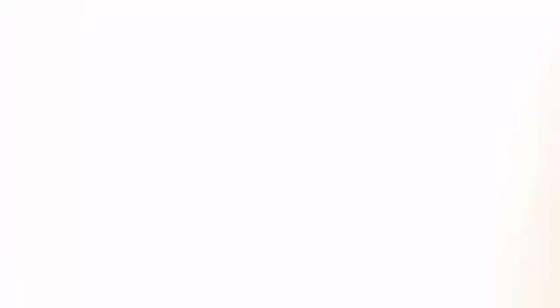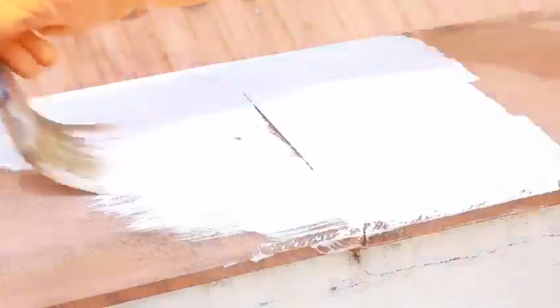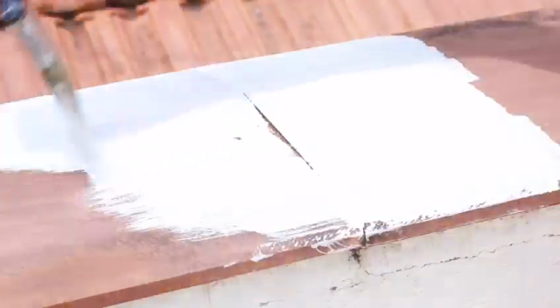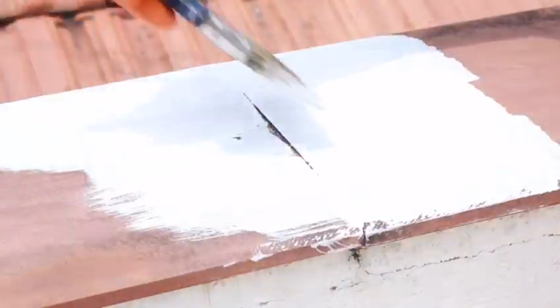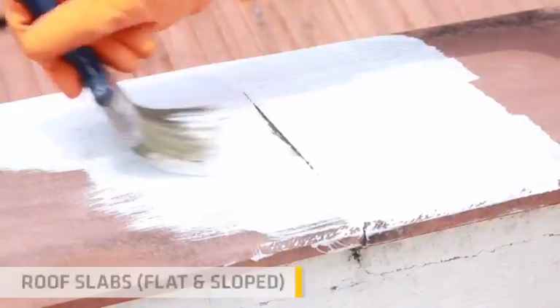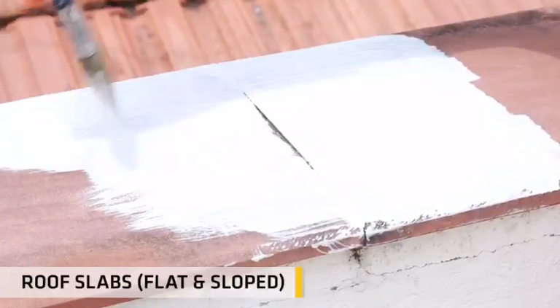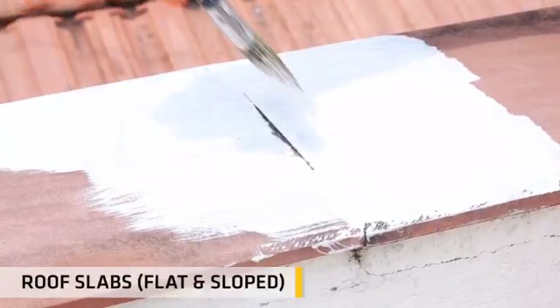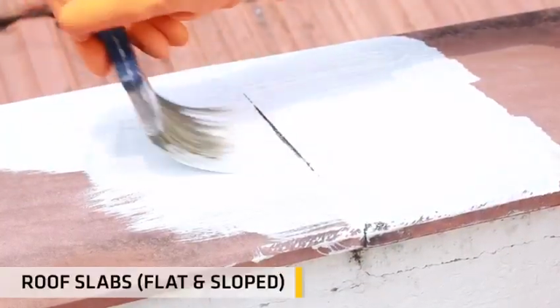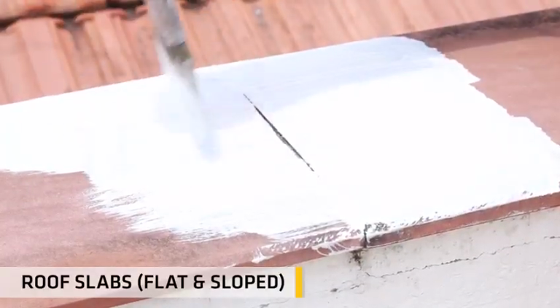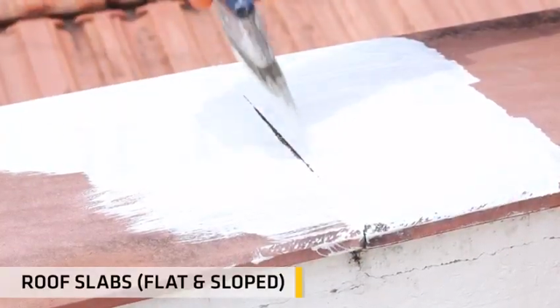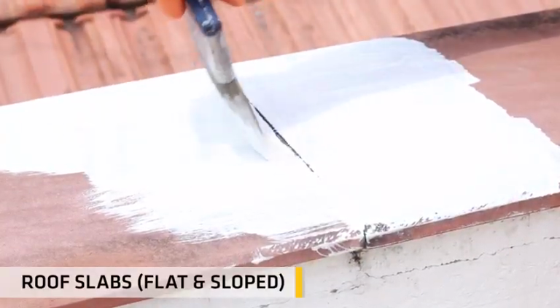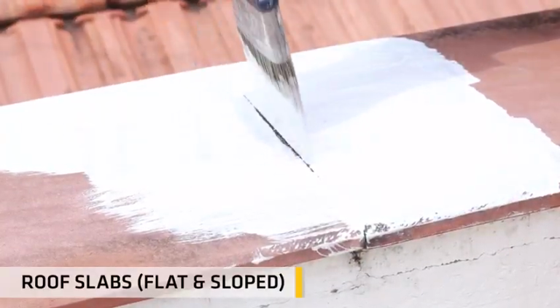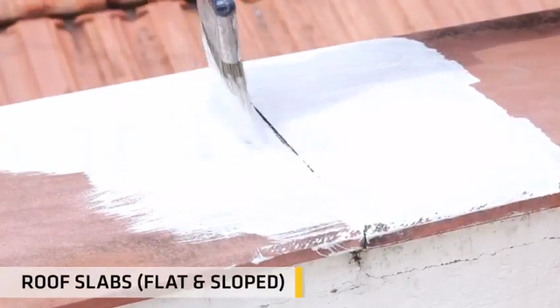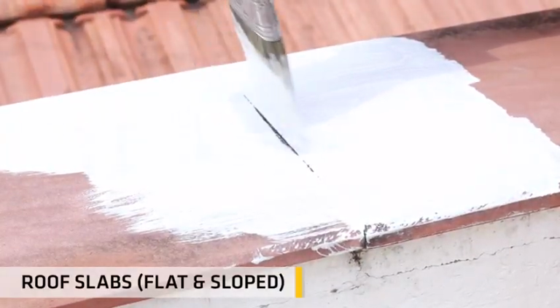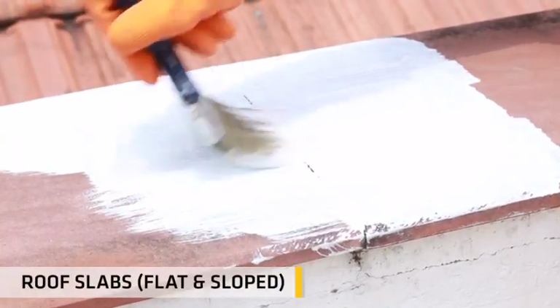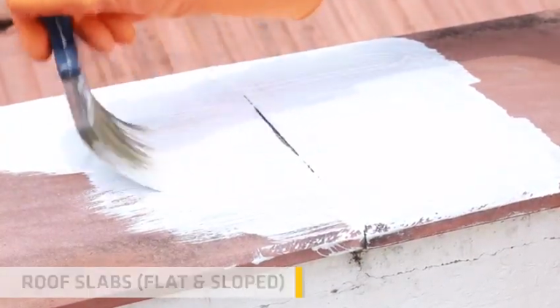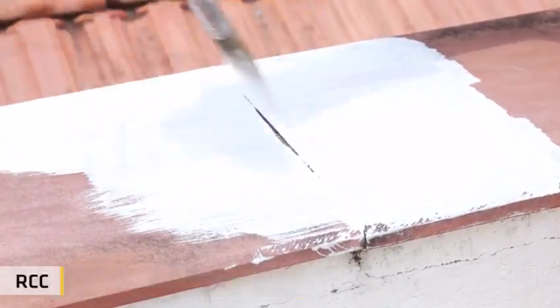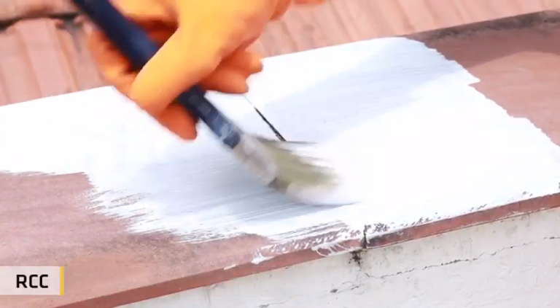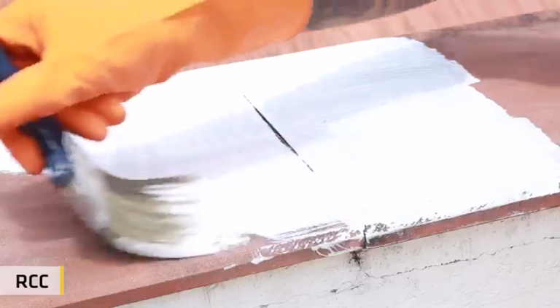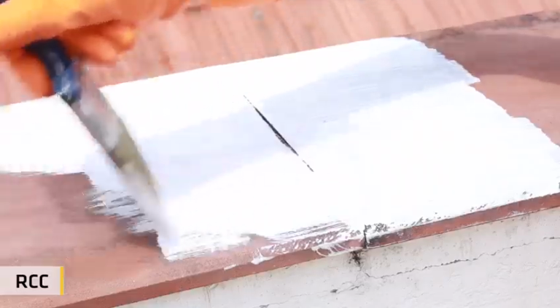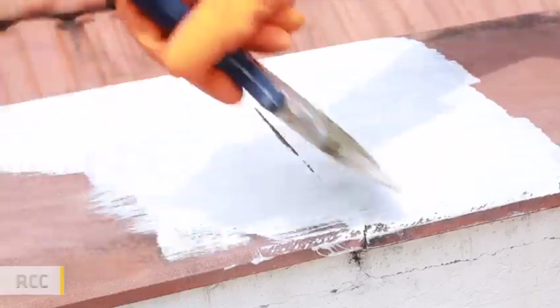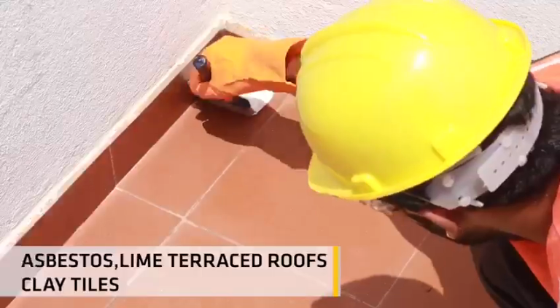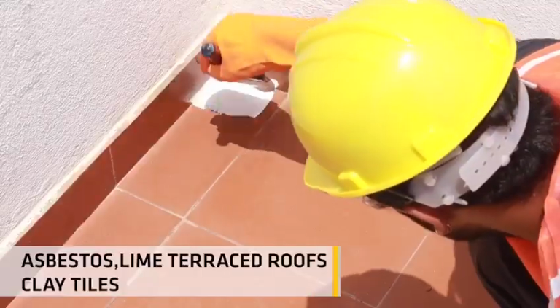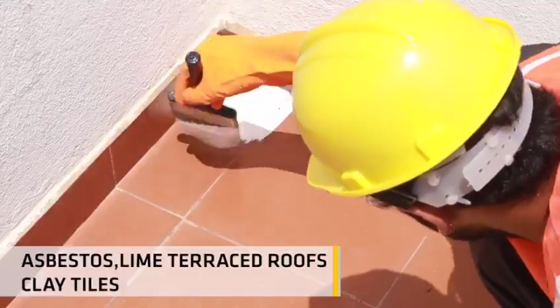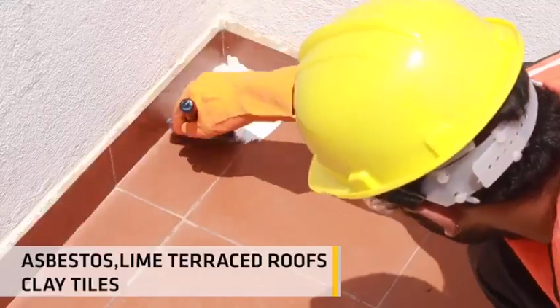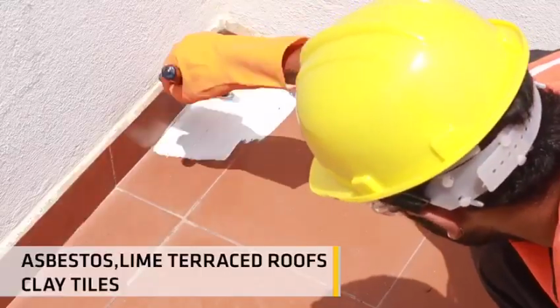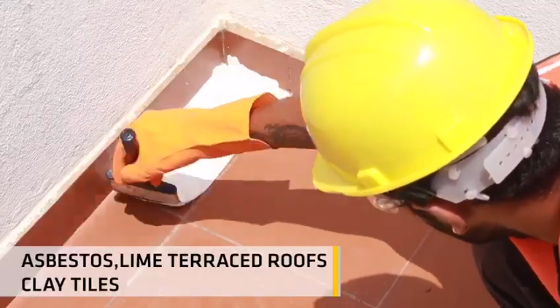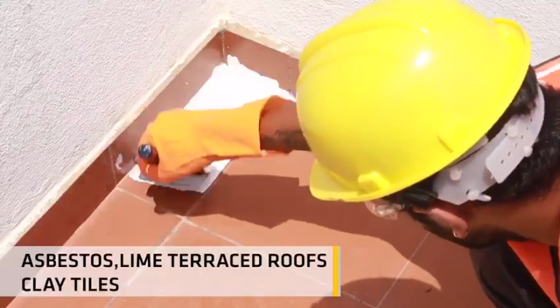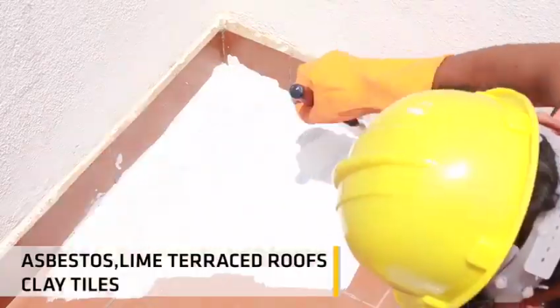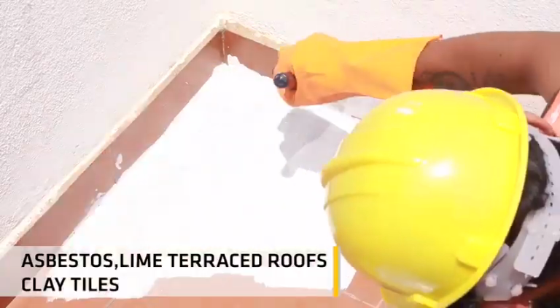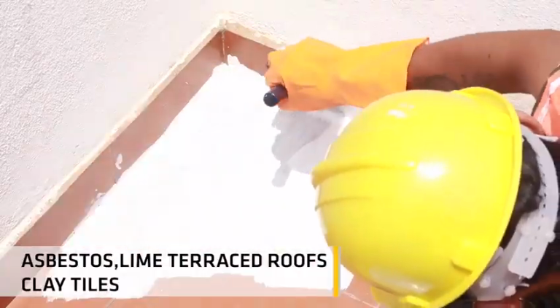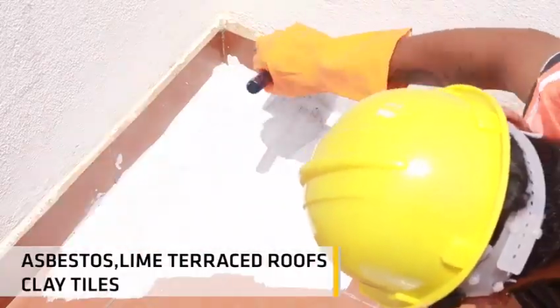Suitable for all types of roof slabs including flat and slope, RCC, asbestos, lime terrace roofs and clay tiles.